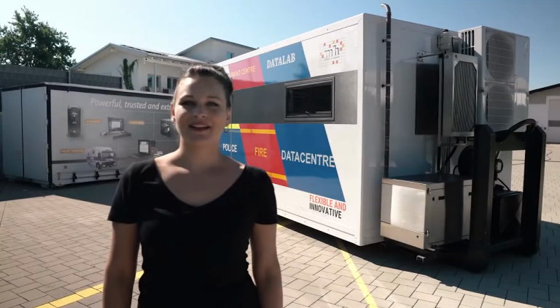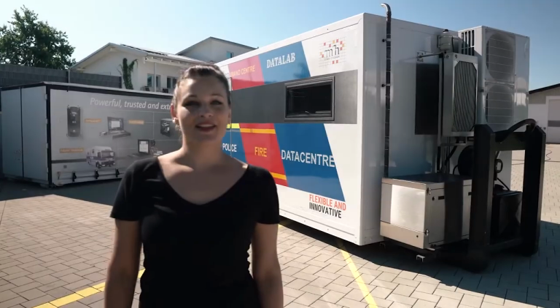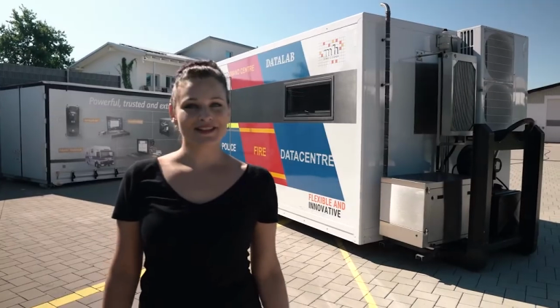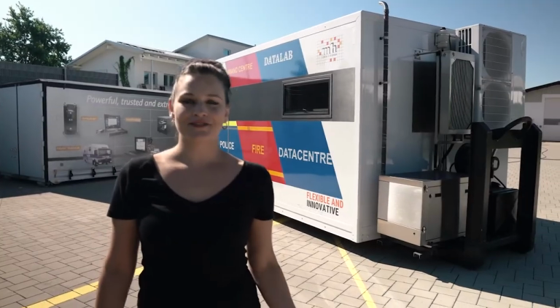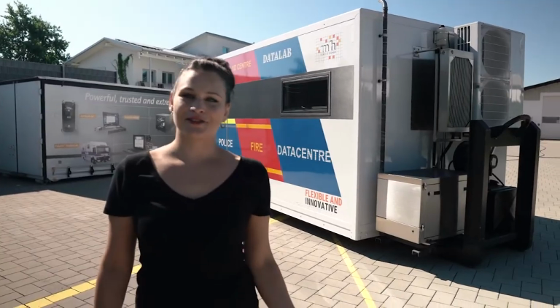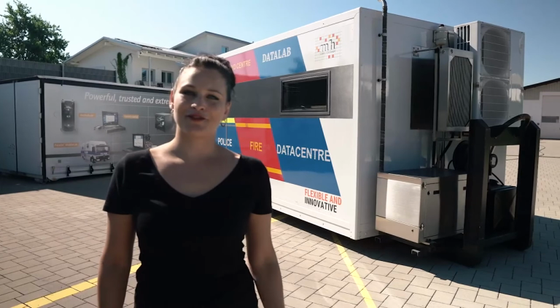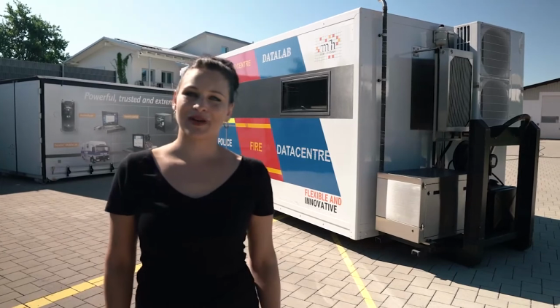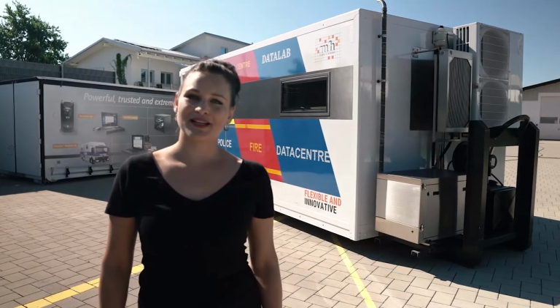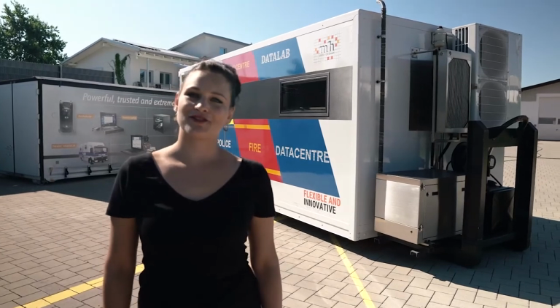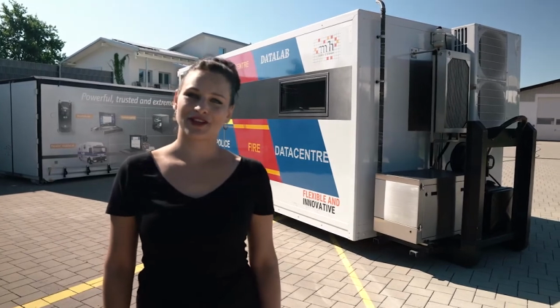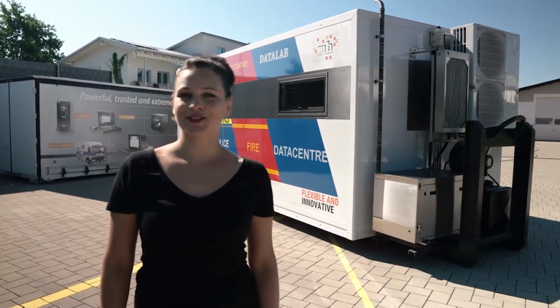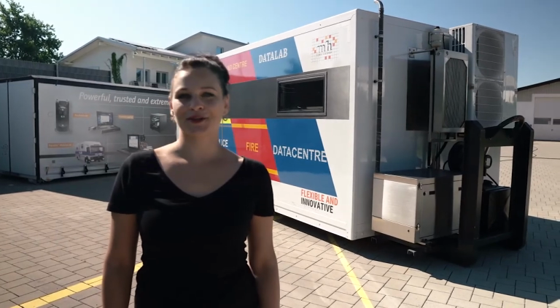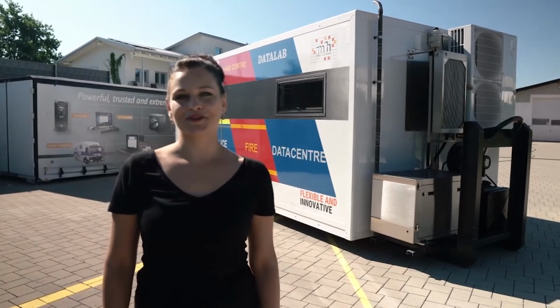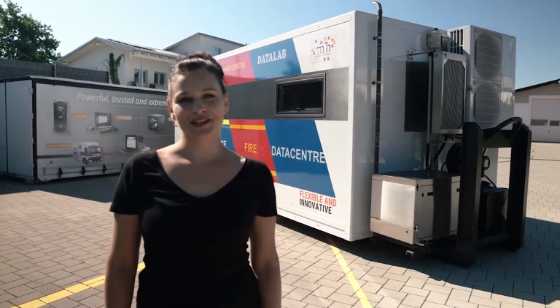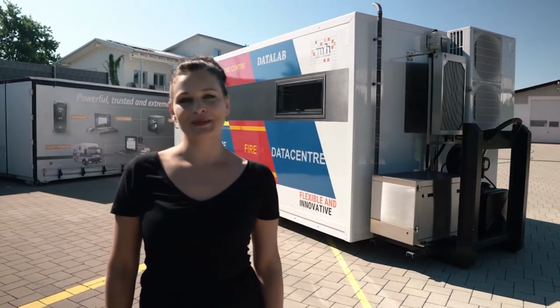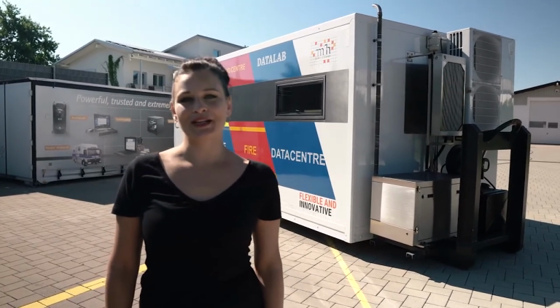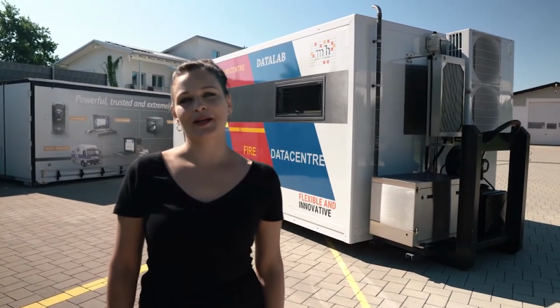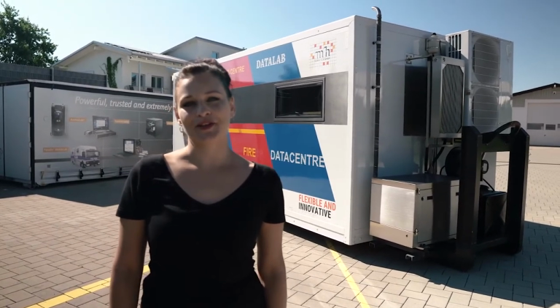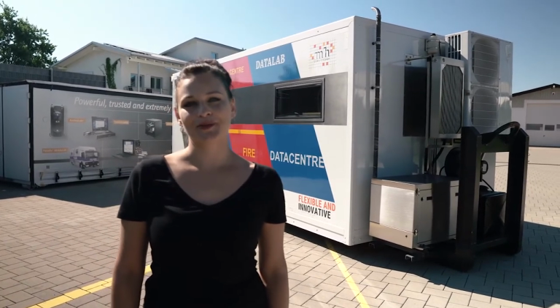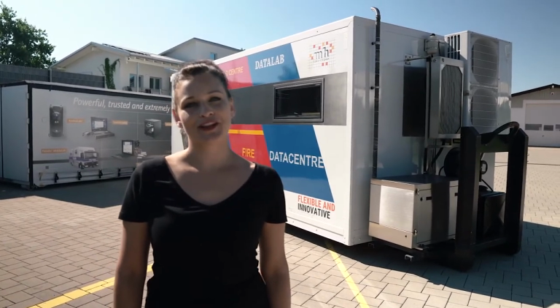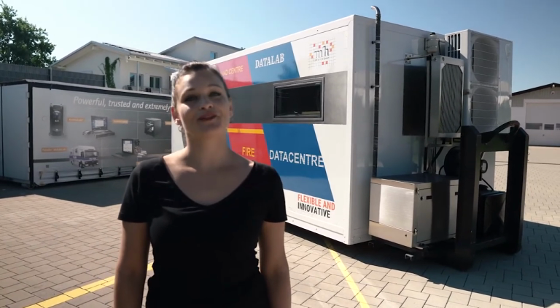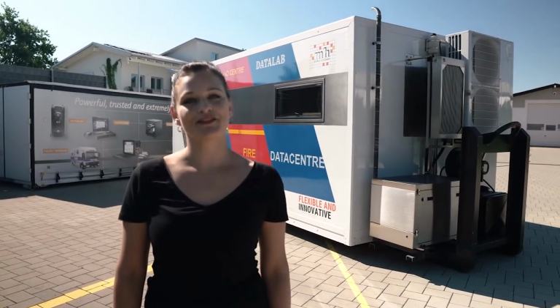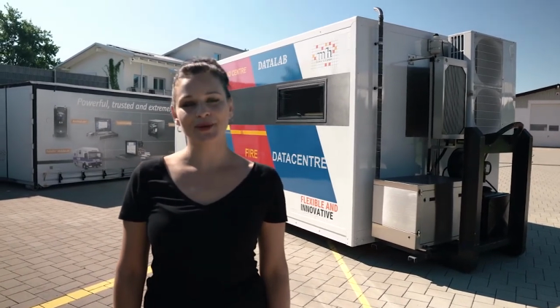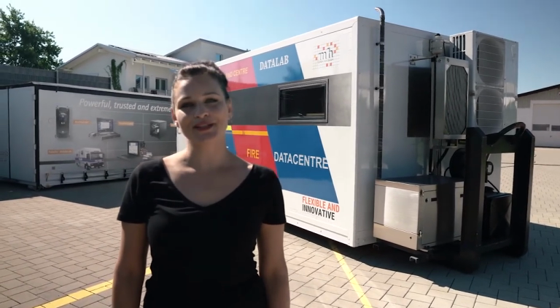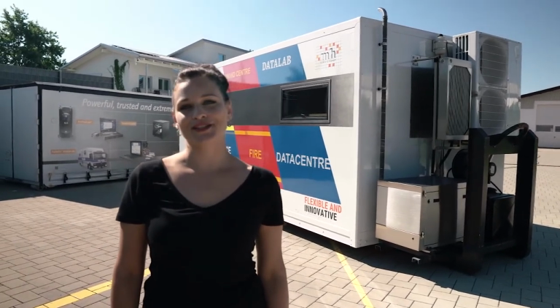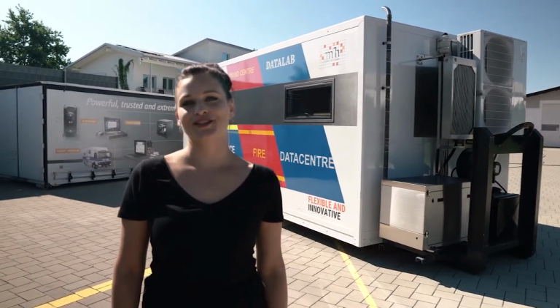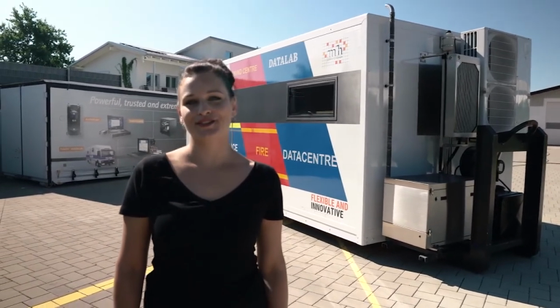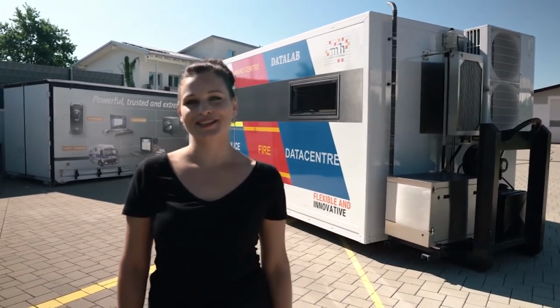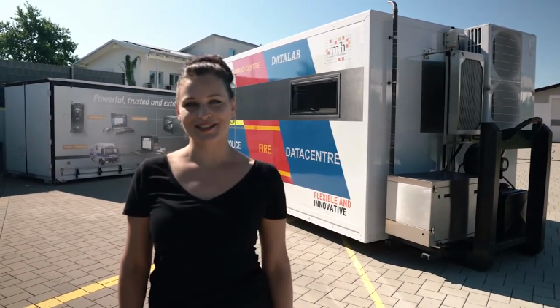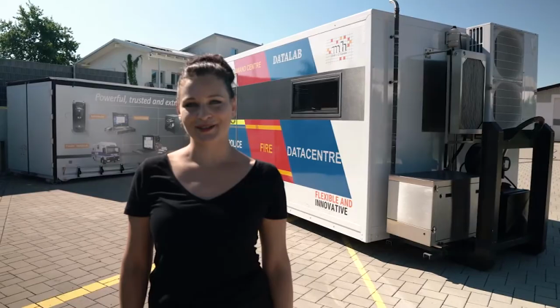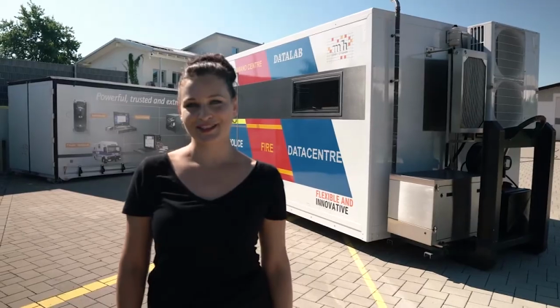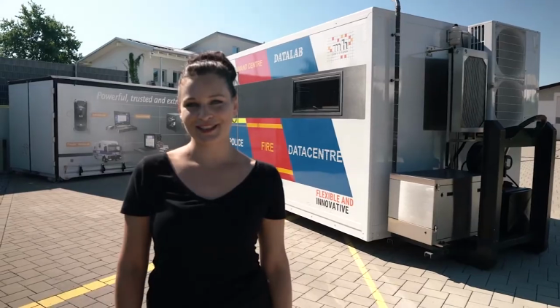That's it already from my side regarding our fully independent lab cube. If you have any questions, don't hesitate to contact us.